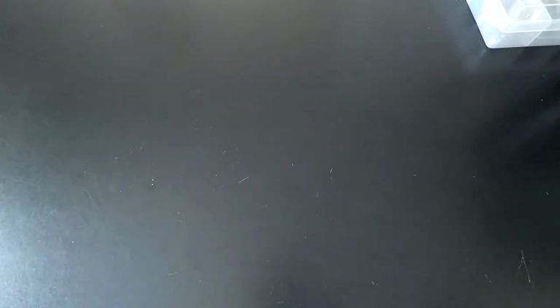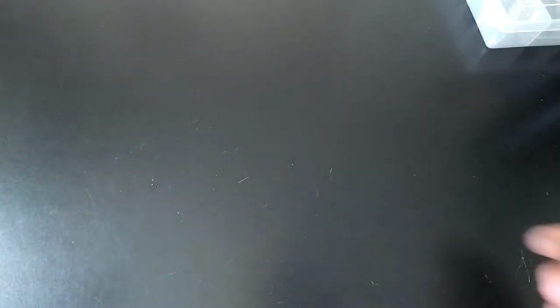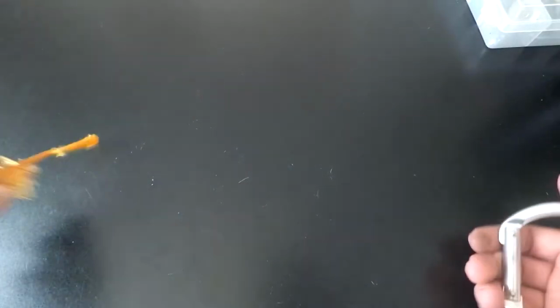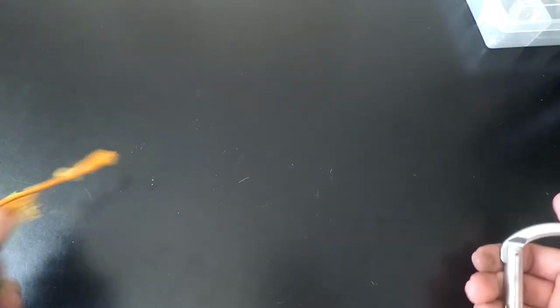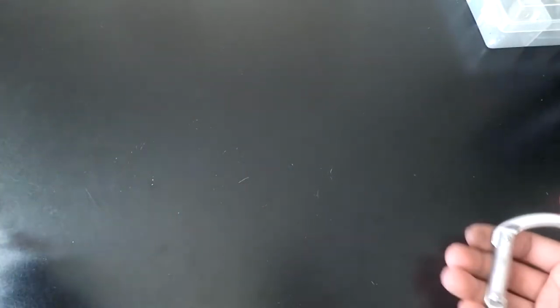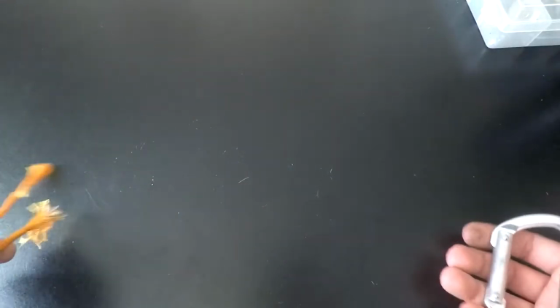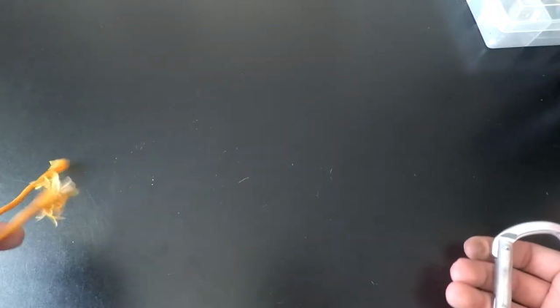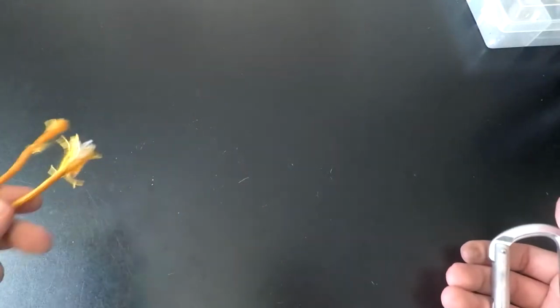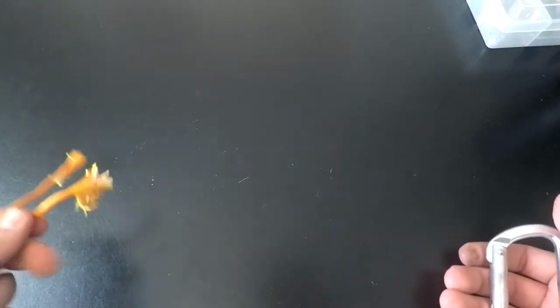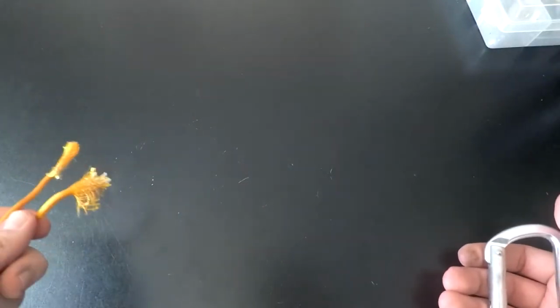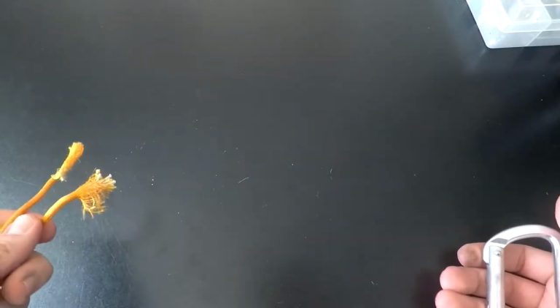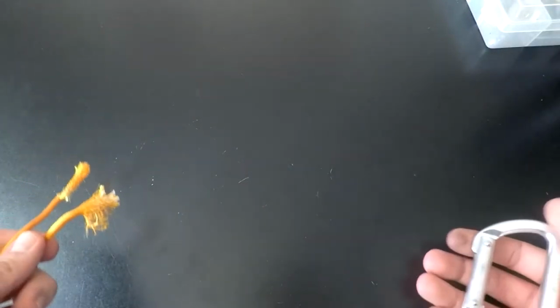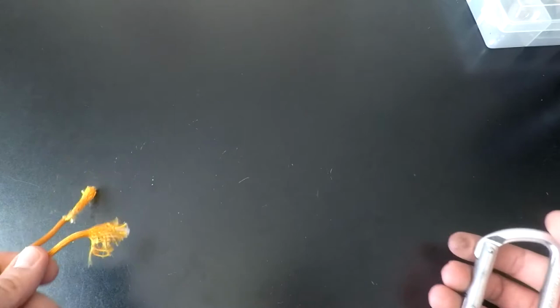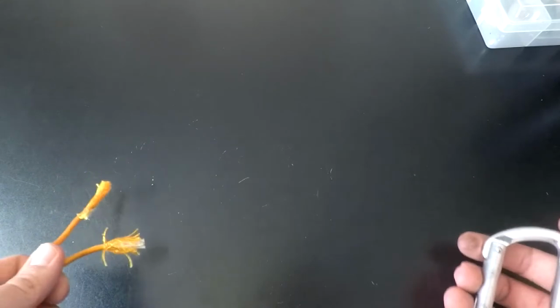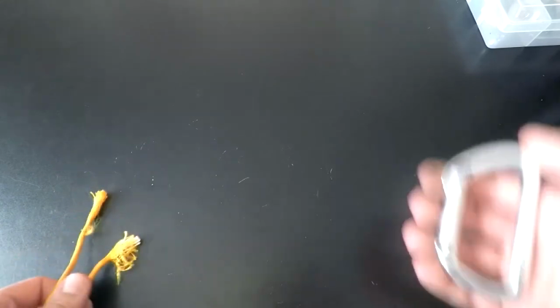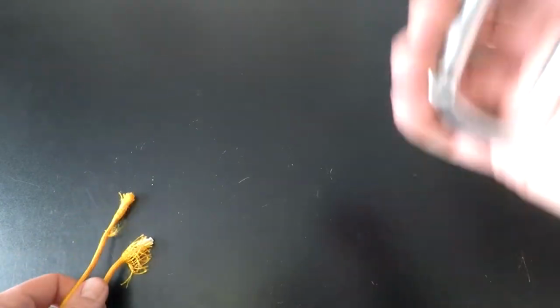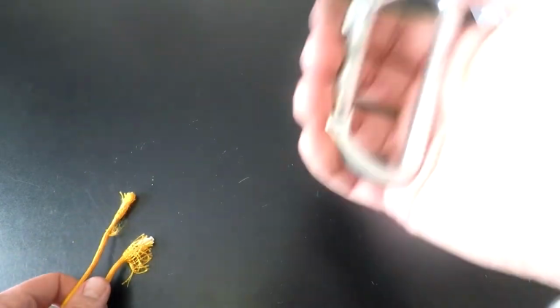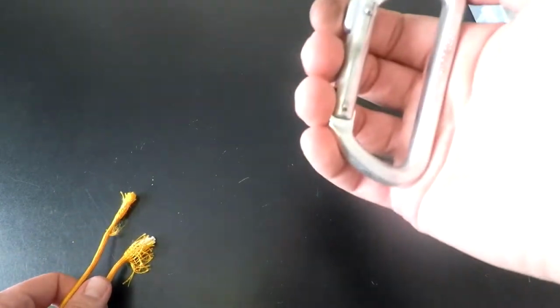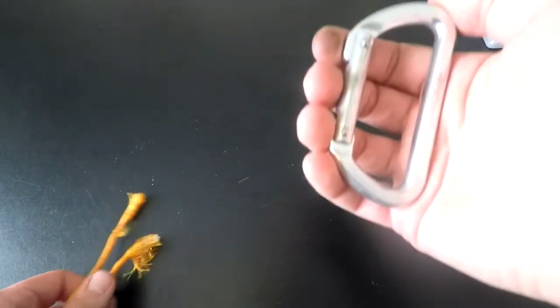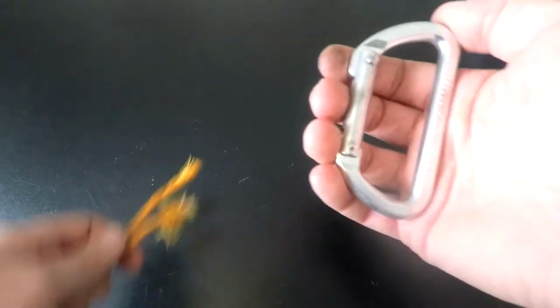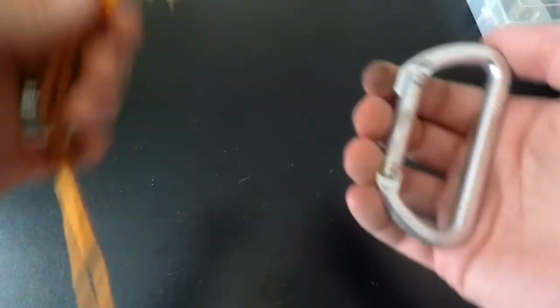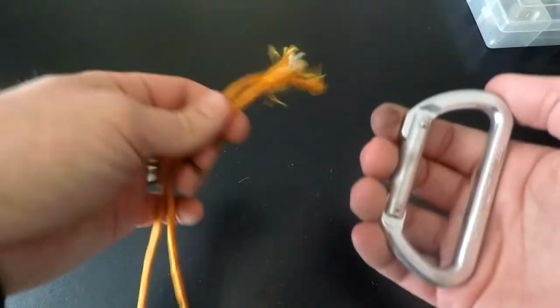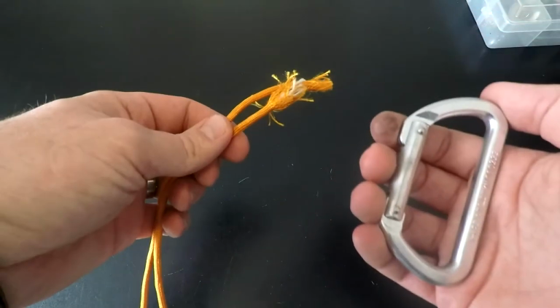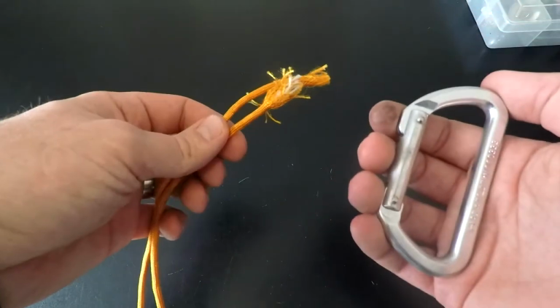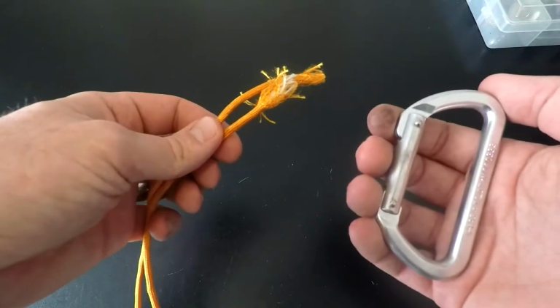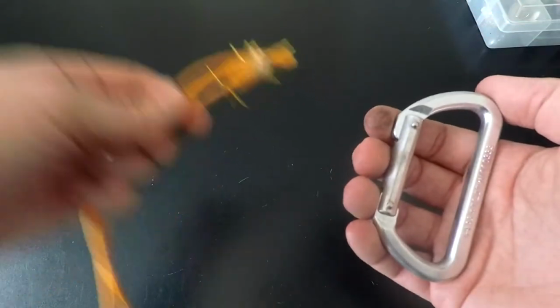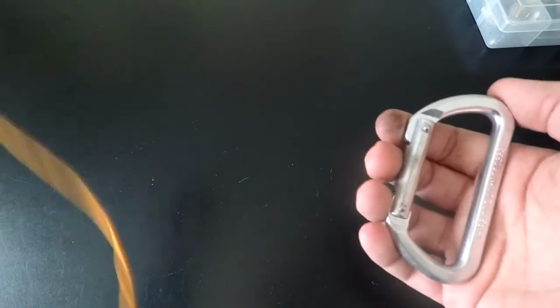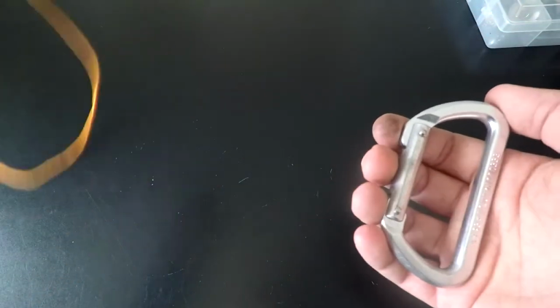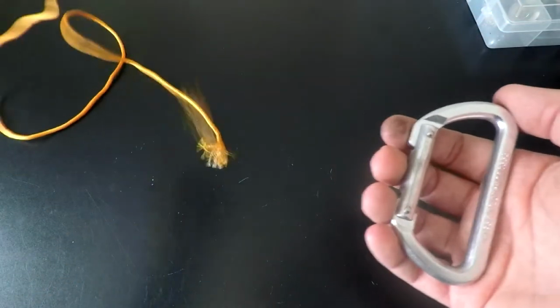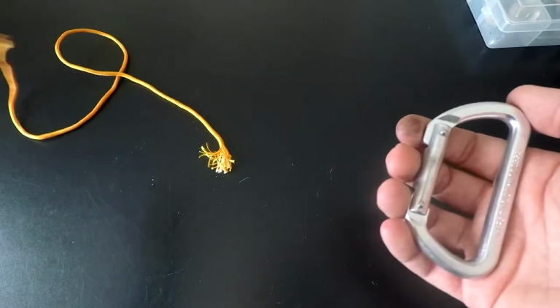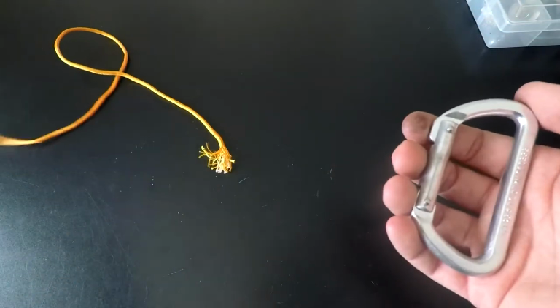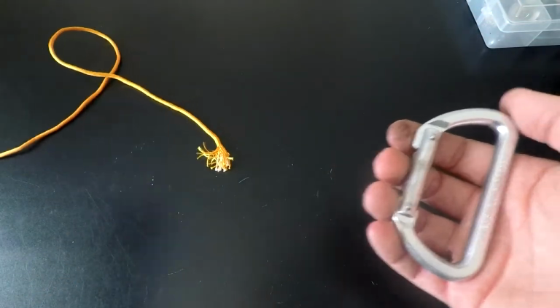For the sake of the video and high visibility purposes, we are going to use a carabiner and some orange 550 paracord to tie this knot.